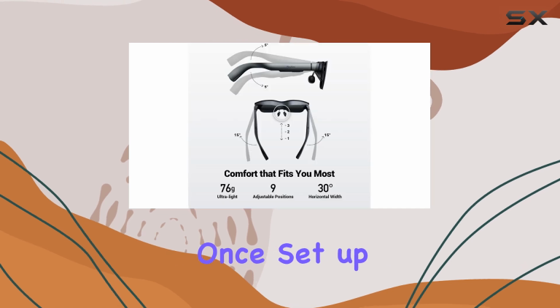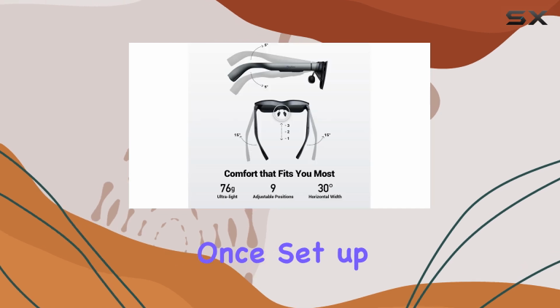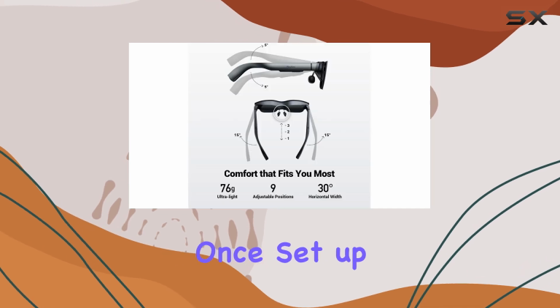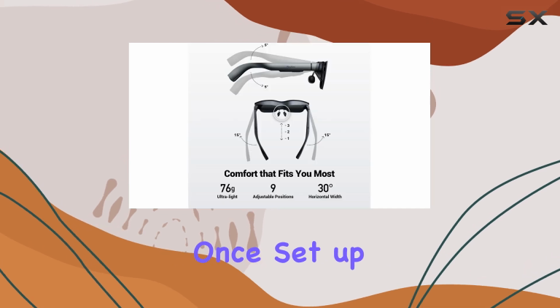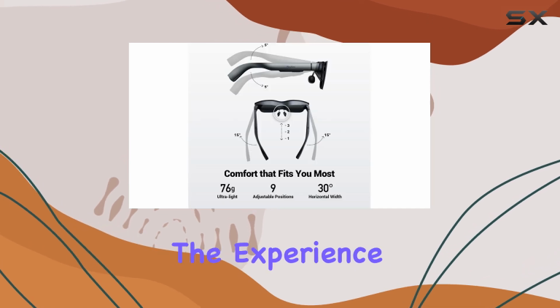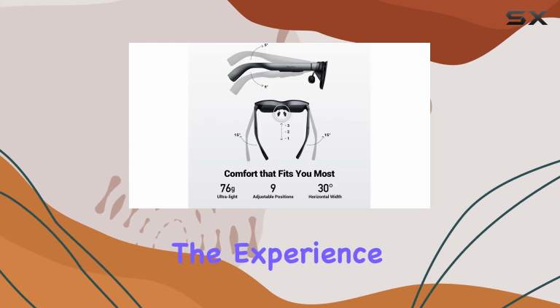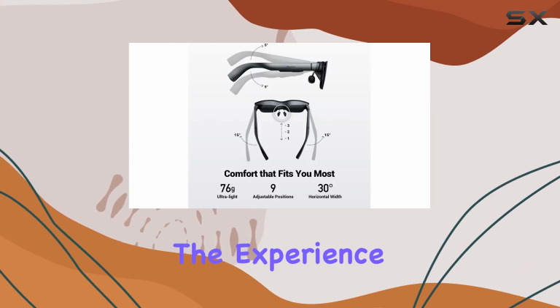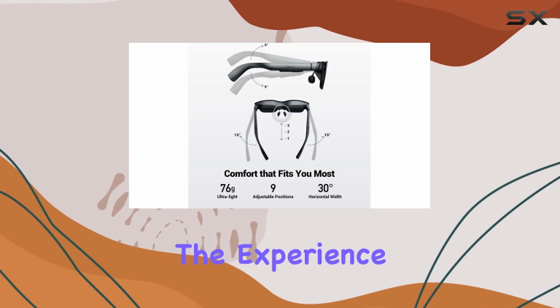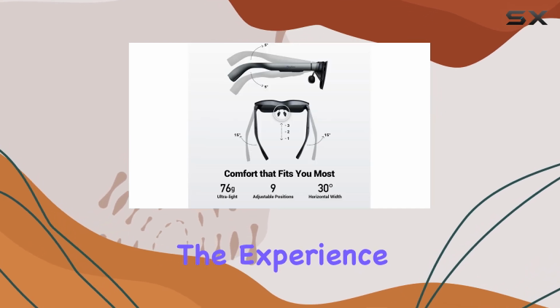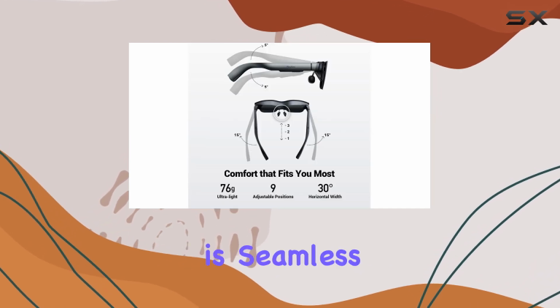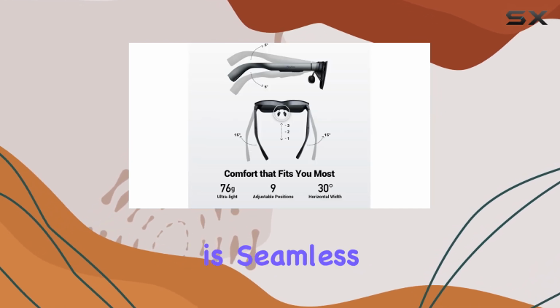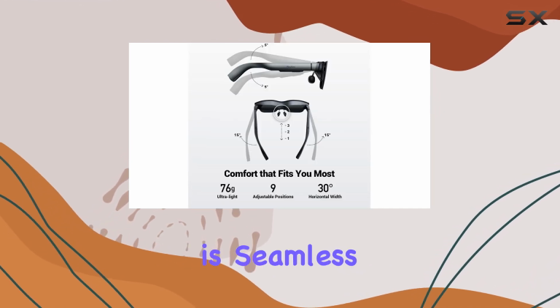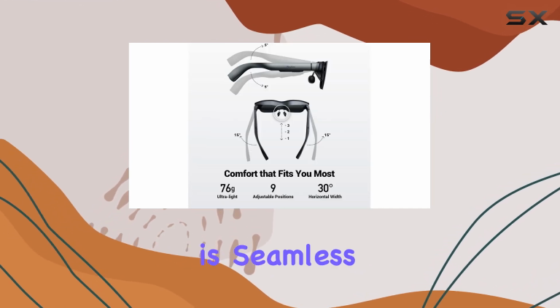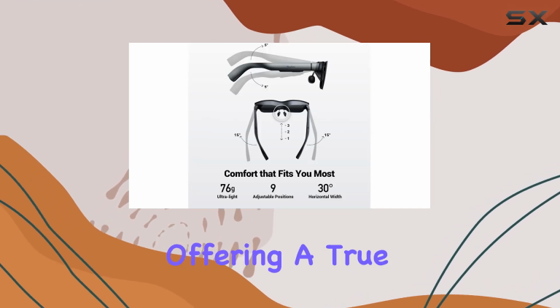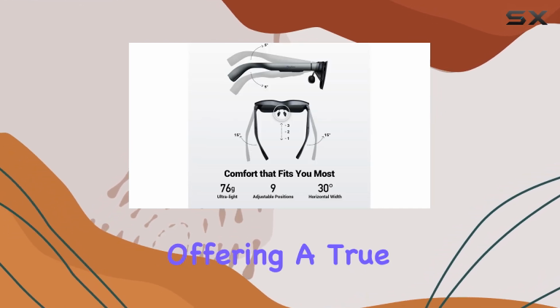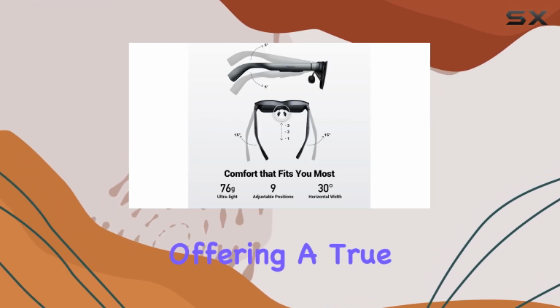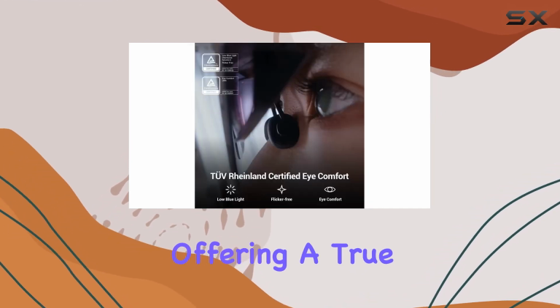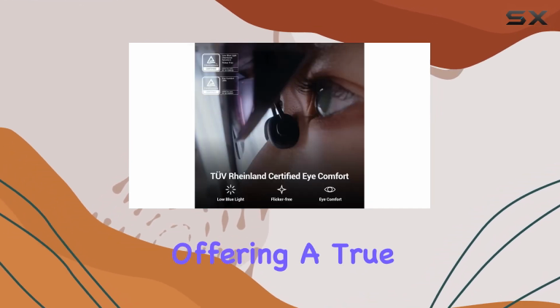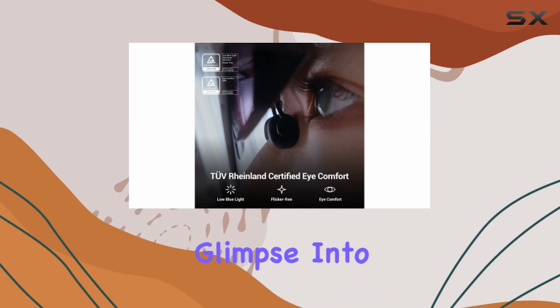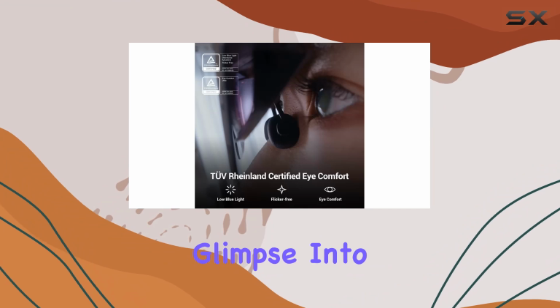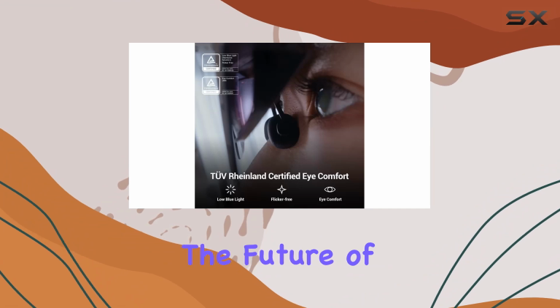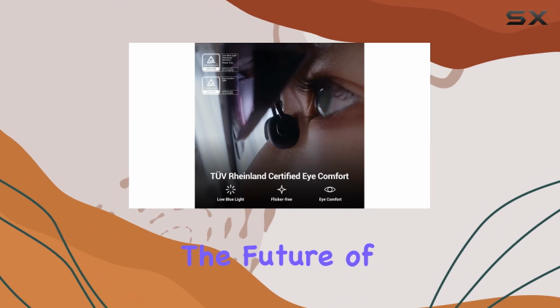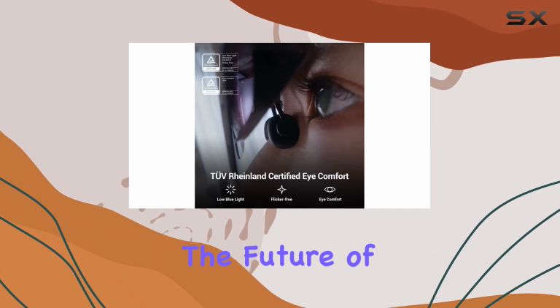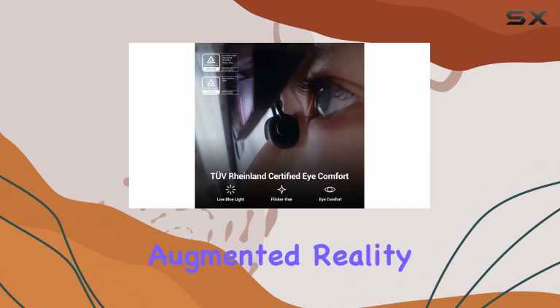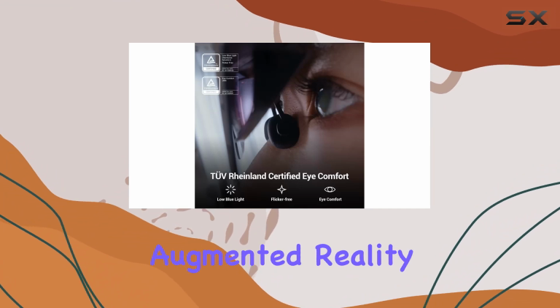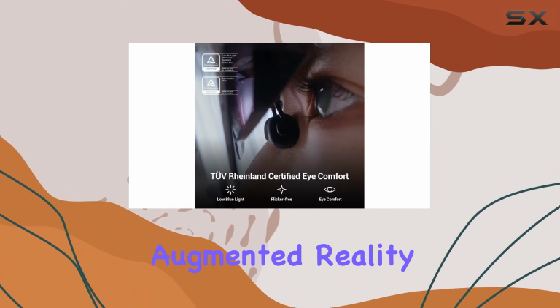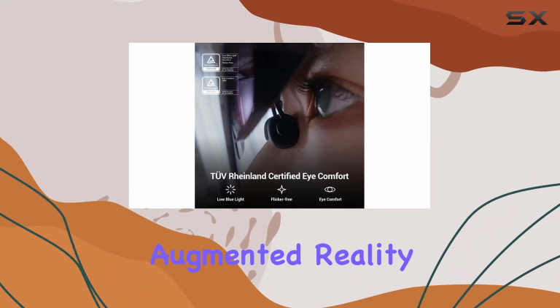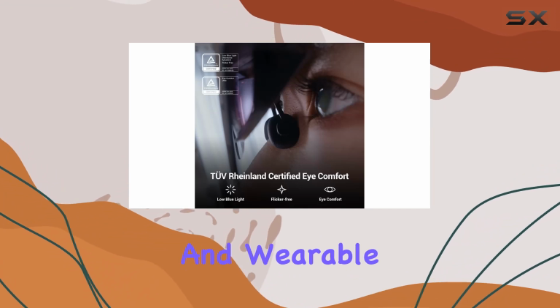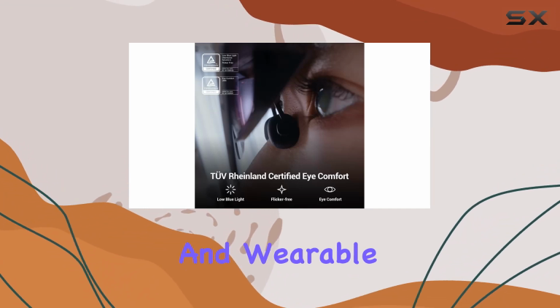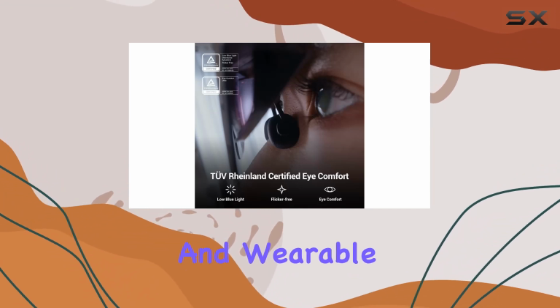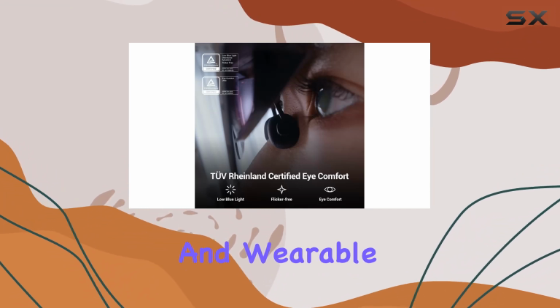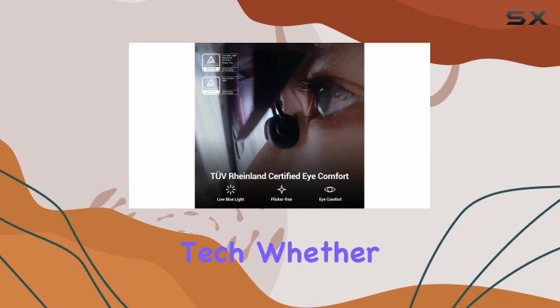Once set up, the experience is seamless, offering a true glimpse into the future of augmented reality and wearable tech.